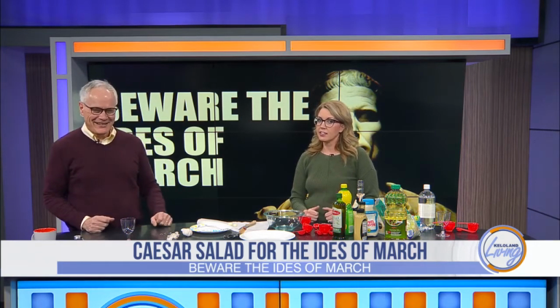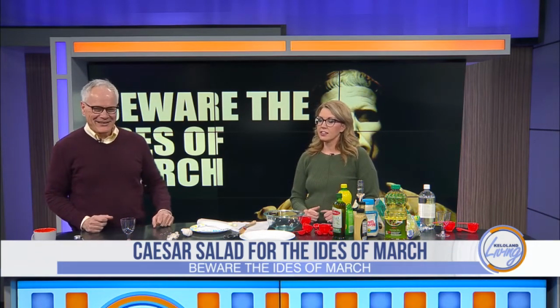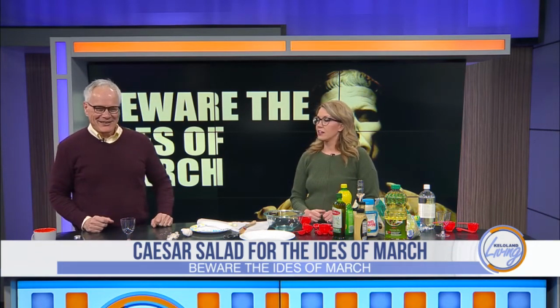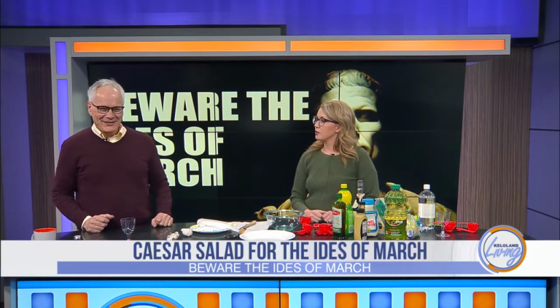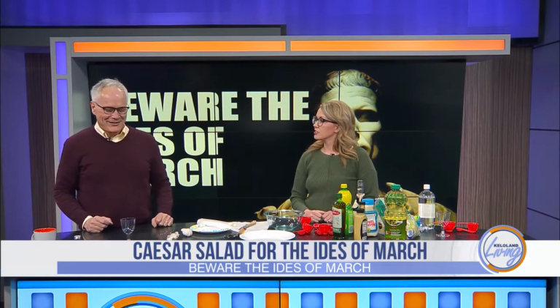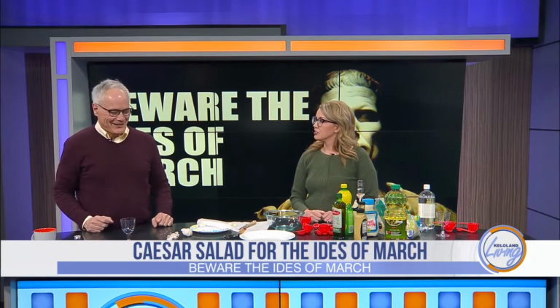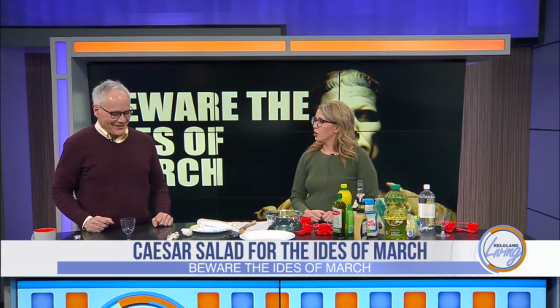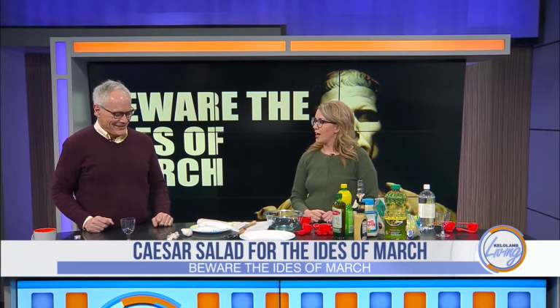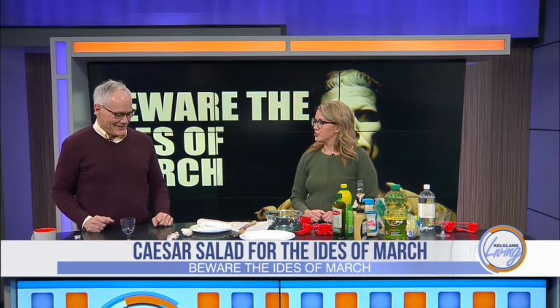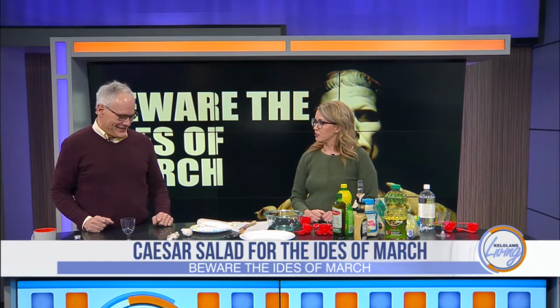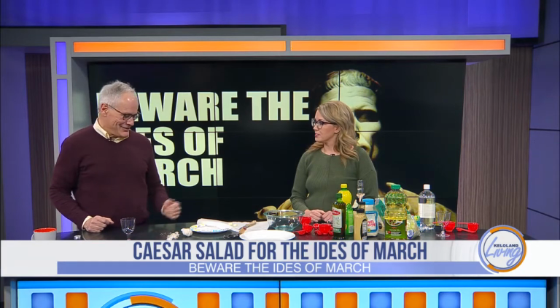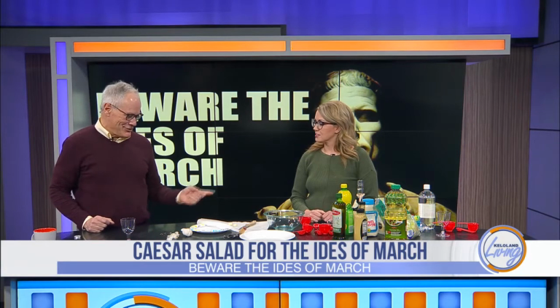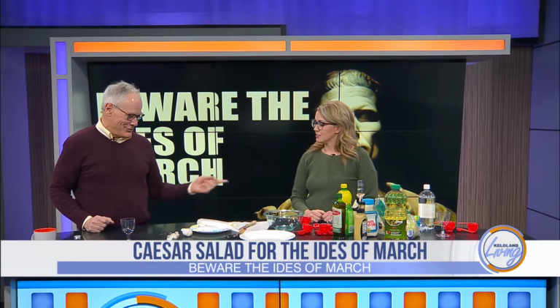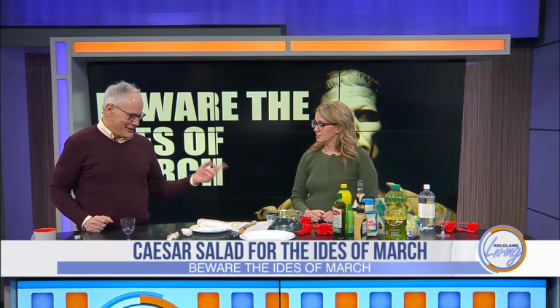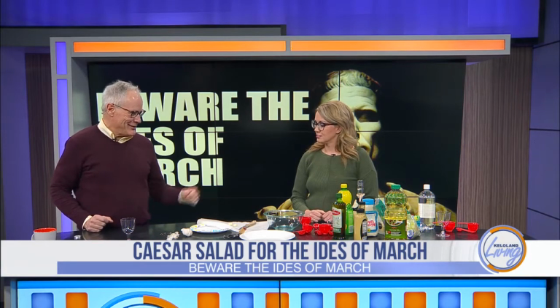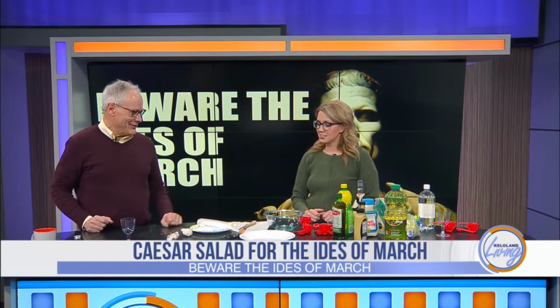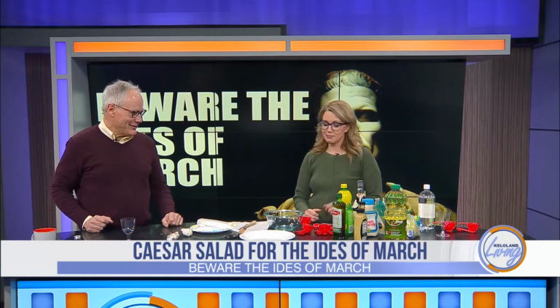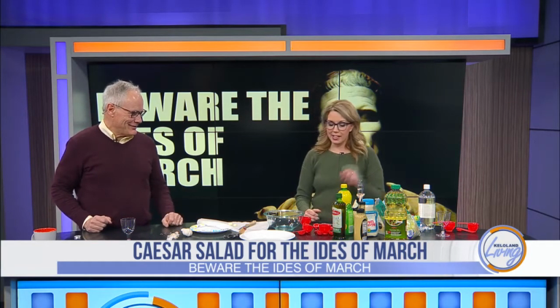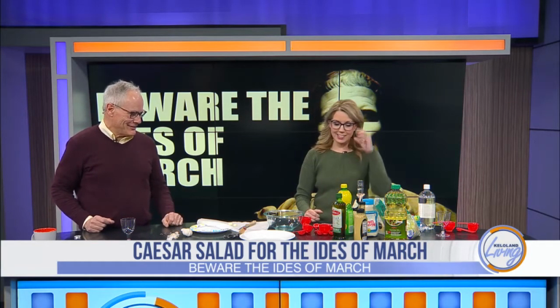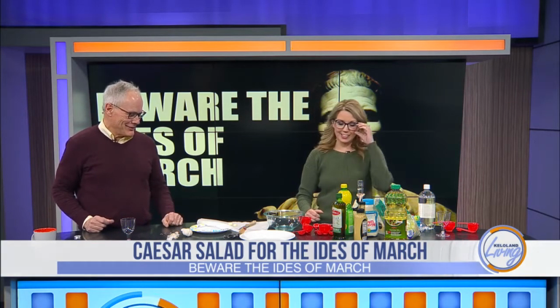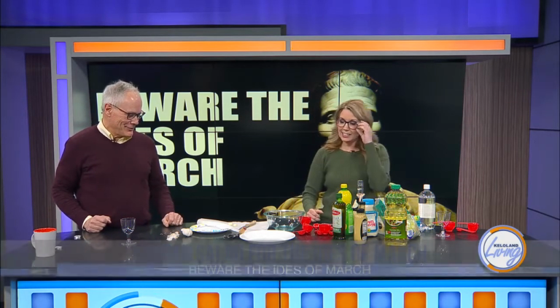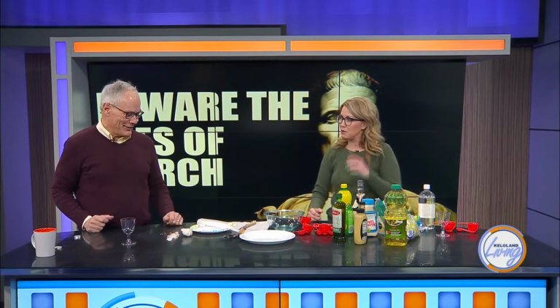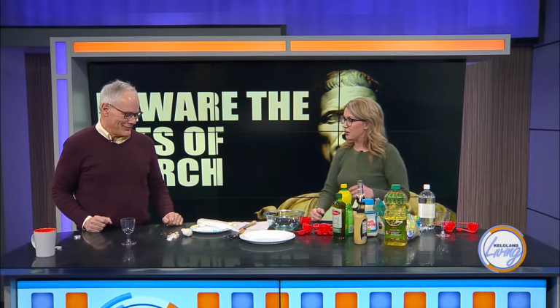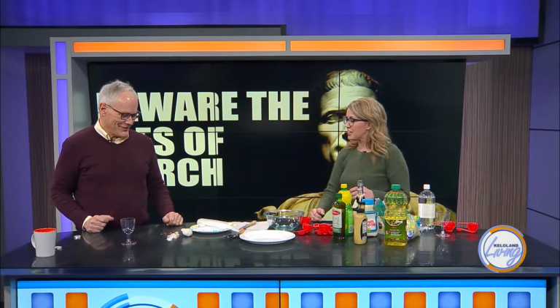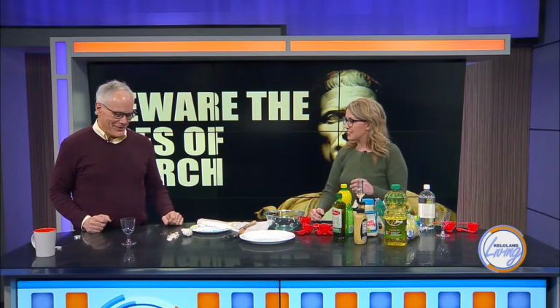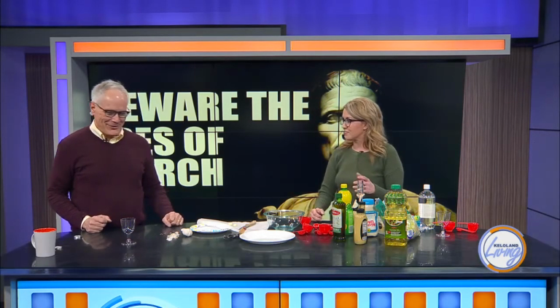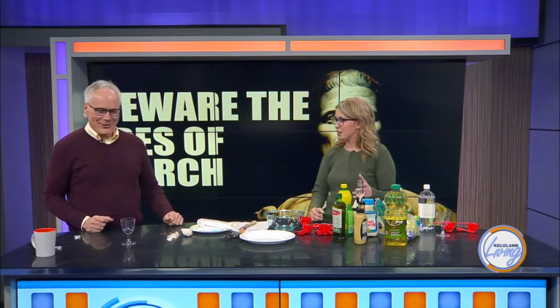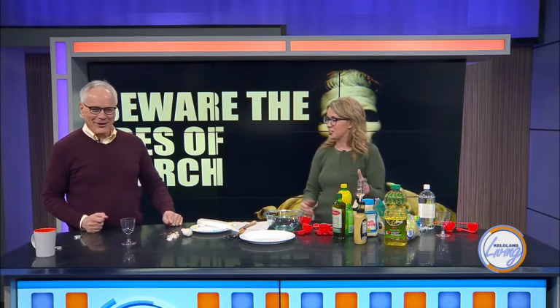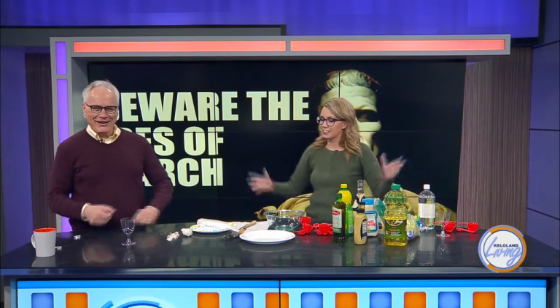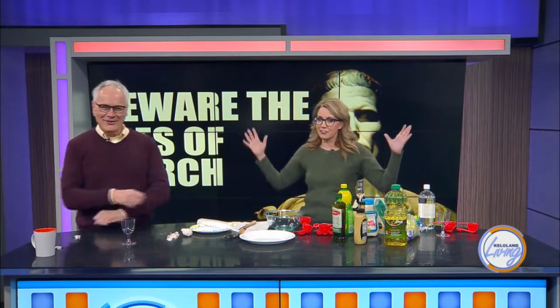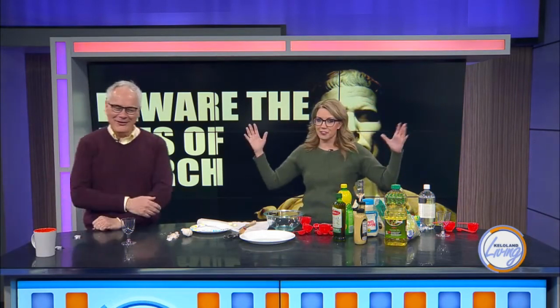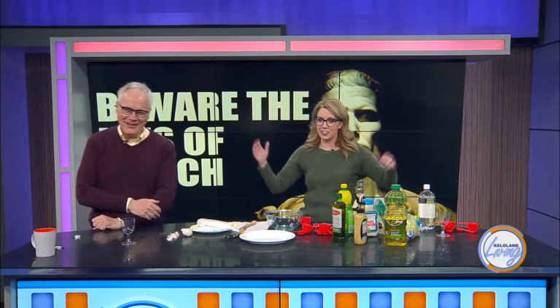In other words, no anchovies. This is your idea. This is my idea. Yes, beware the Ides of March. I live for this.